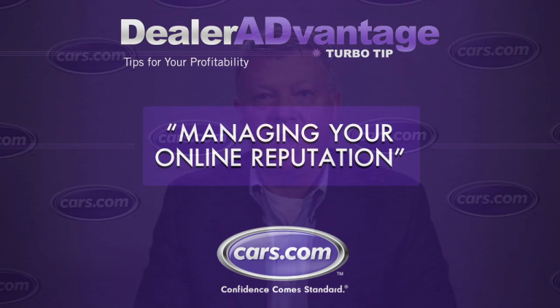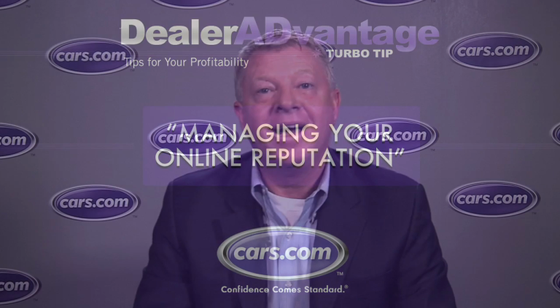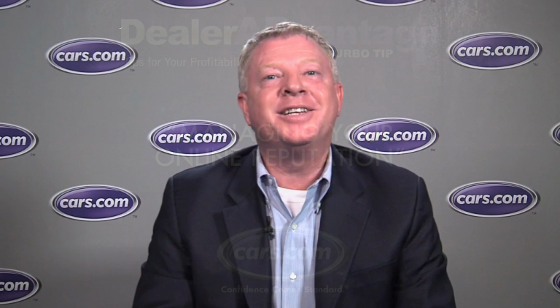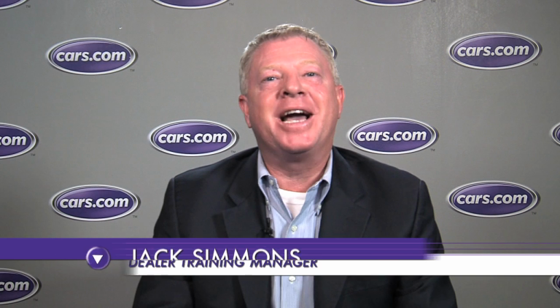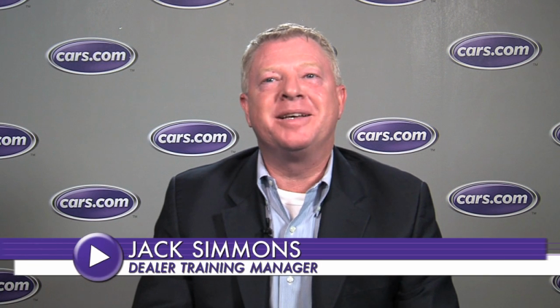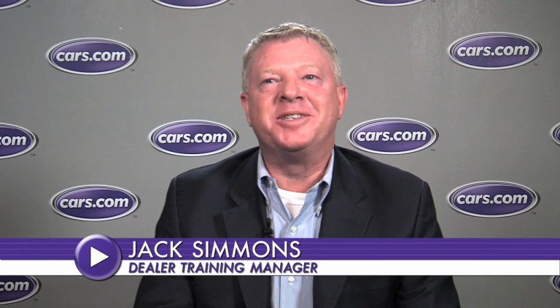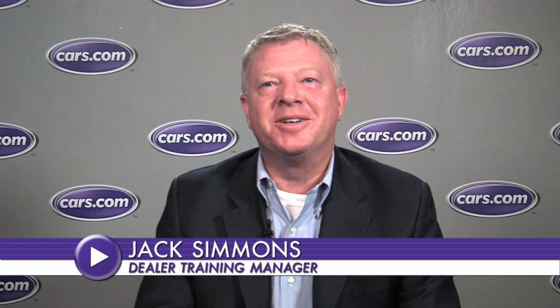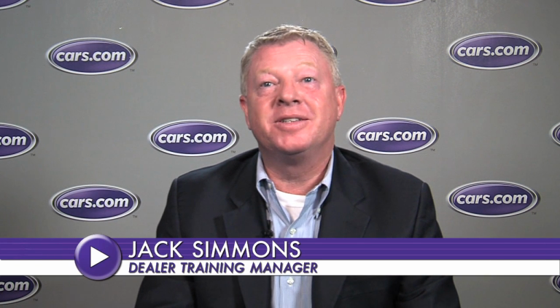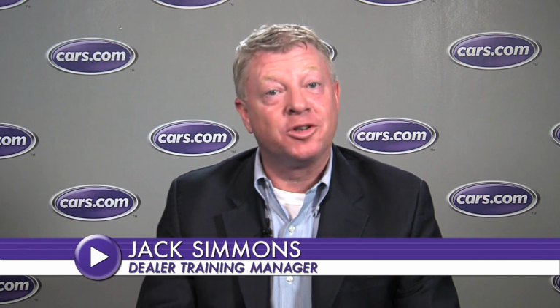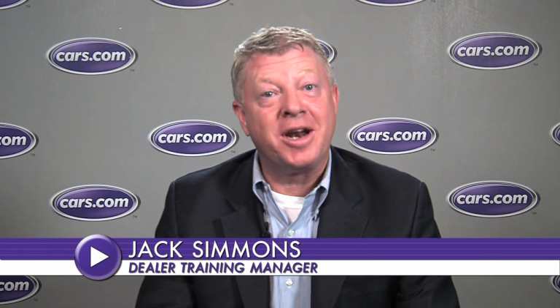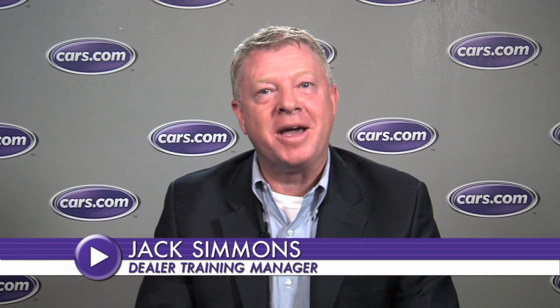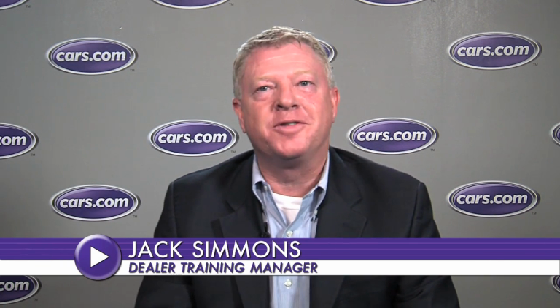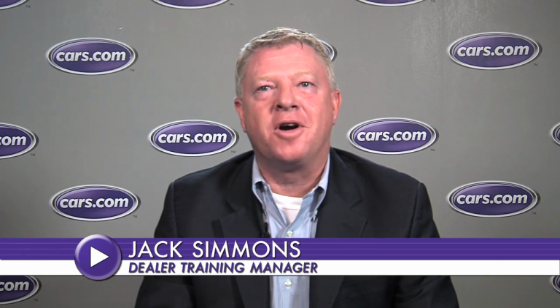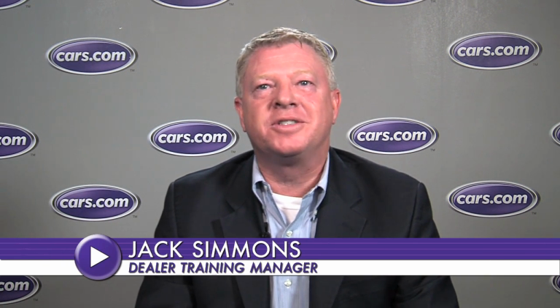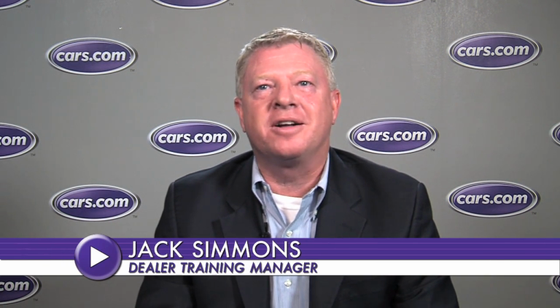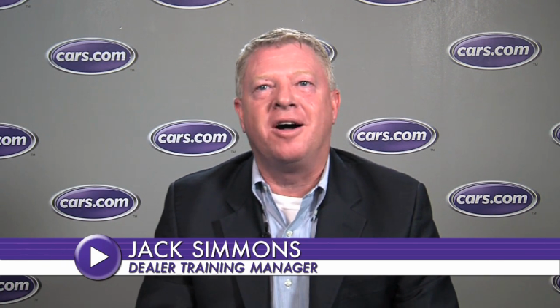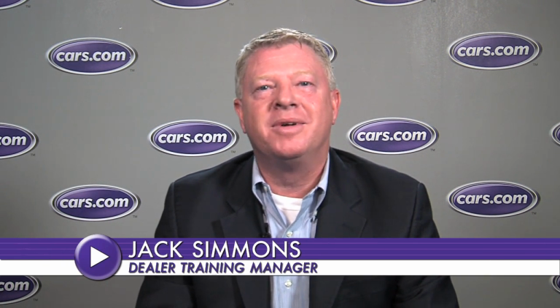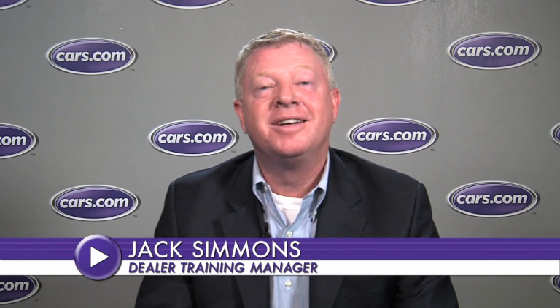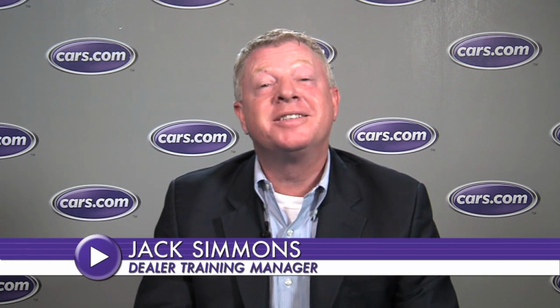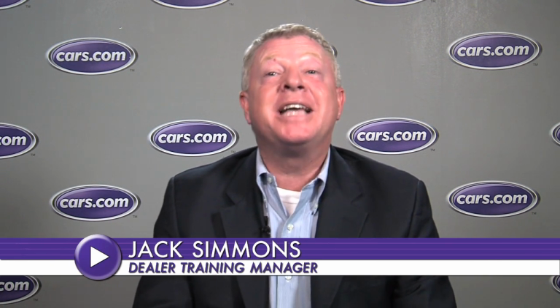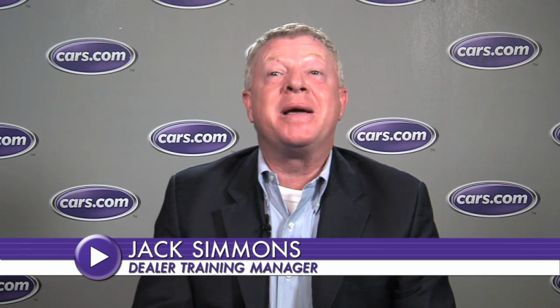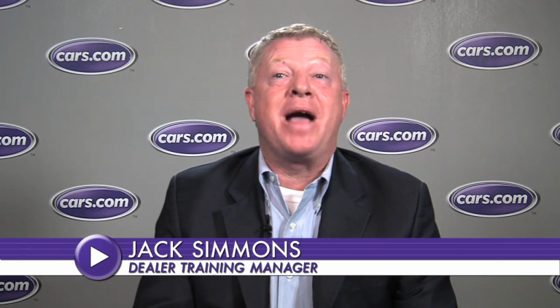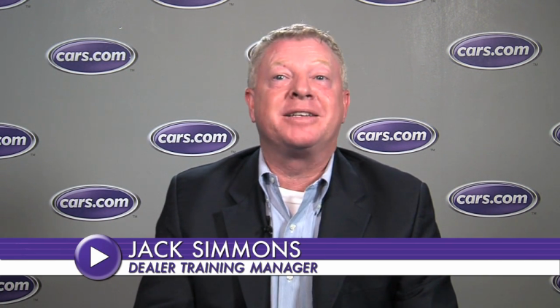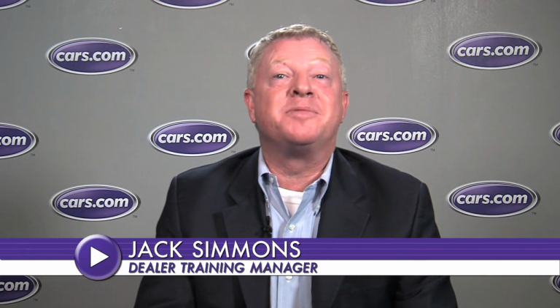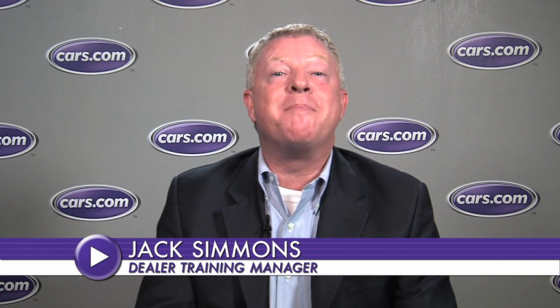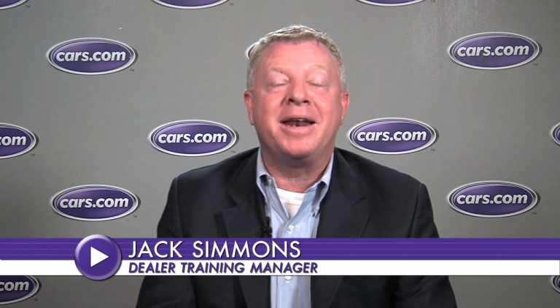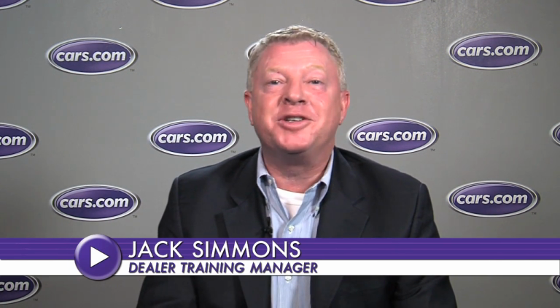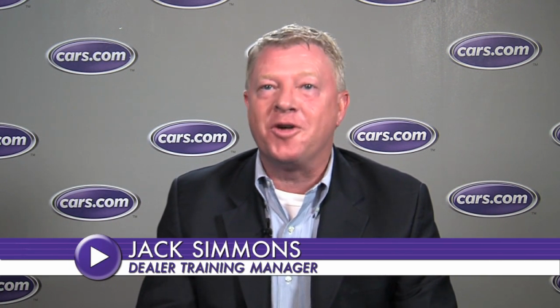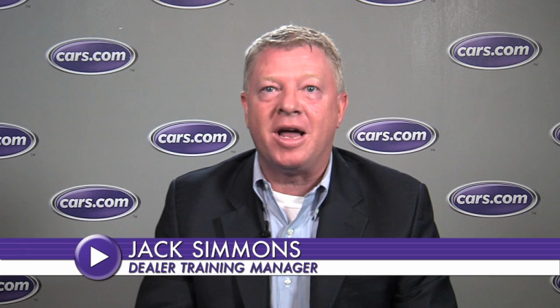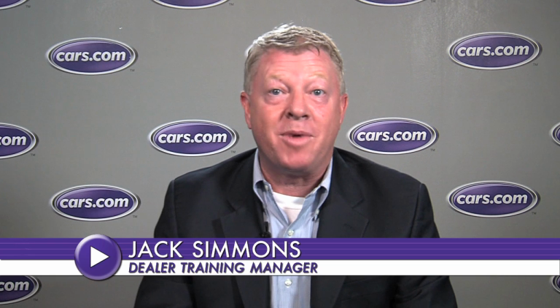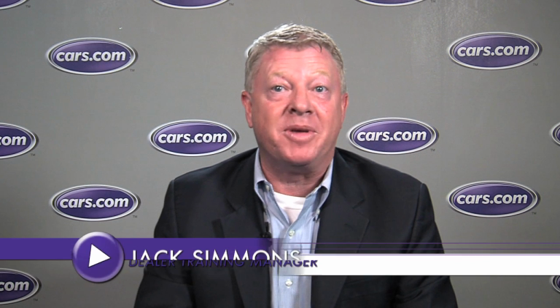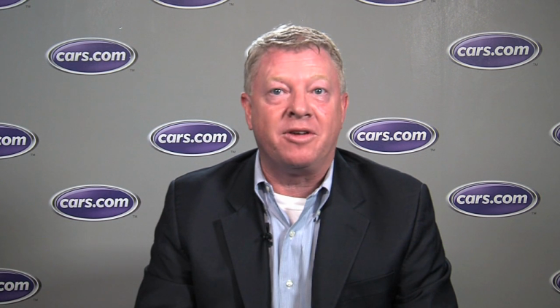Hi, Jack Simmons here, dealer training manager for Cars.com. Today's best practice is about managing your online reputation.